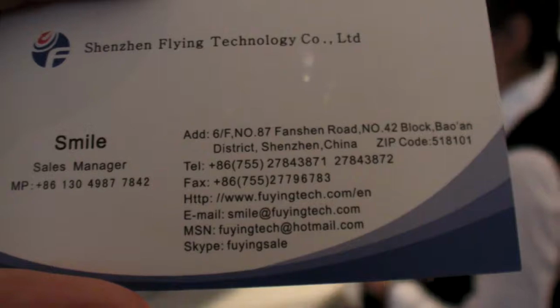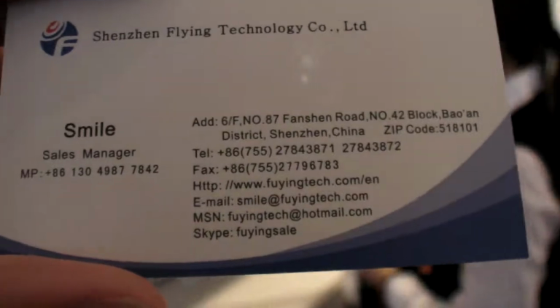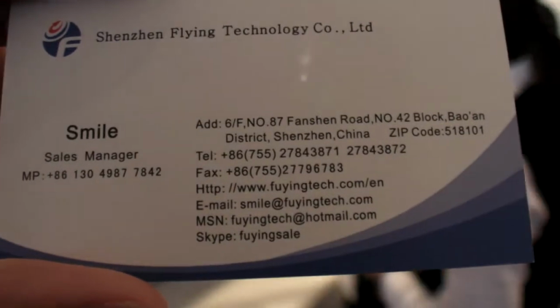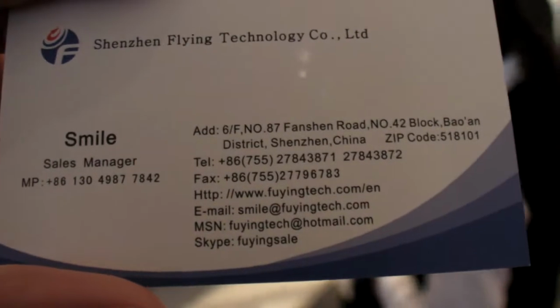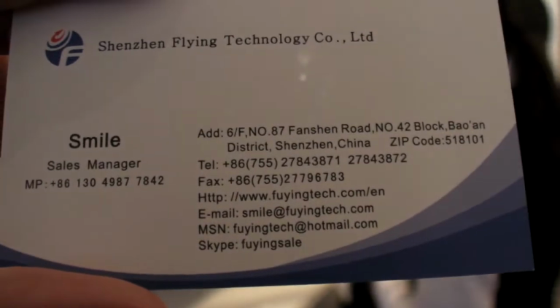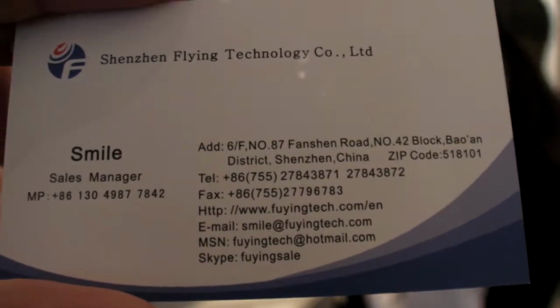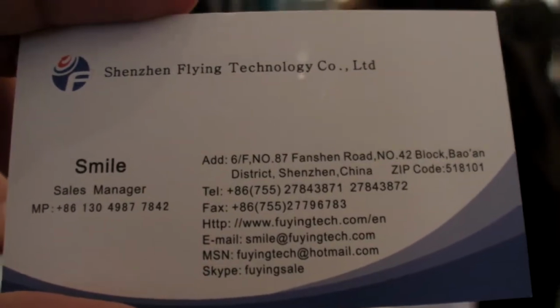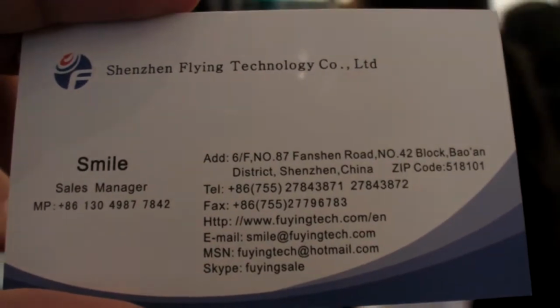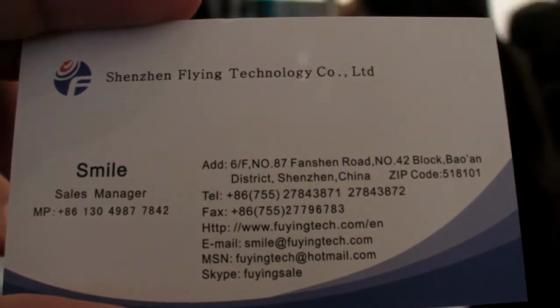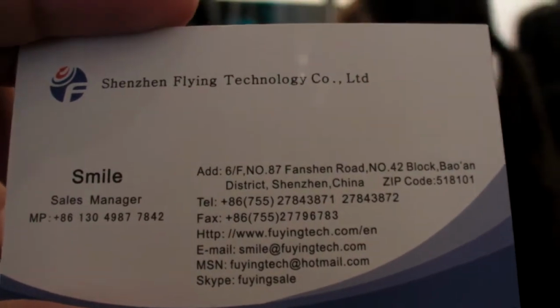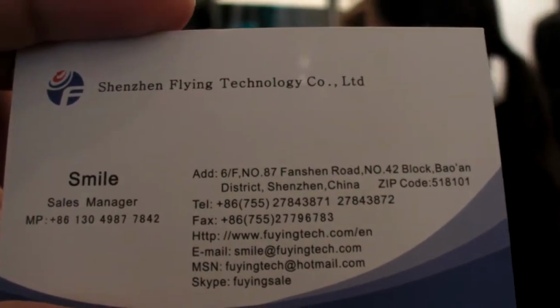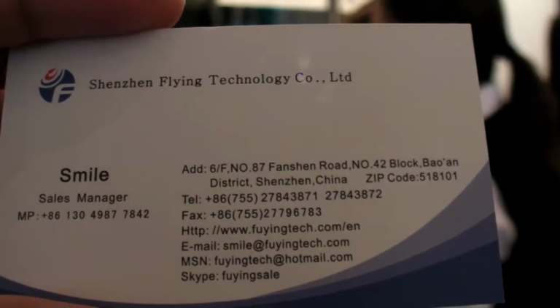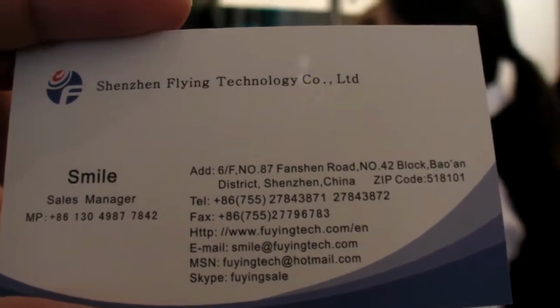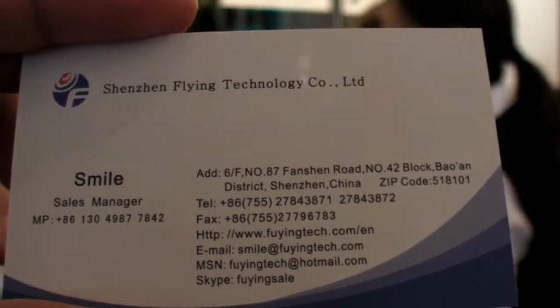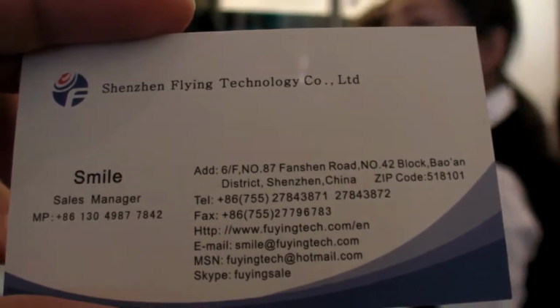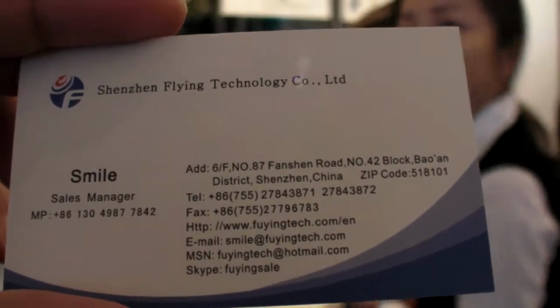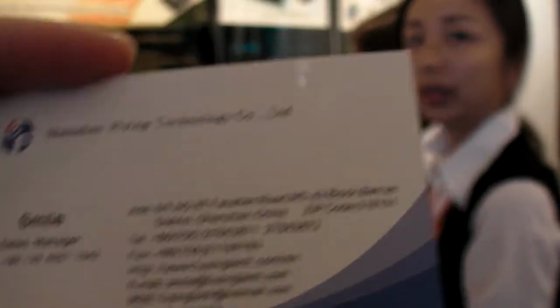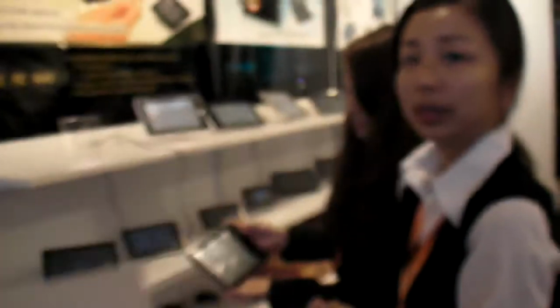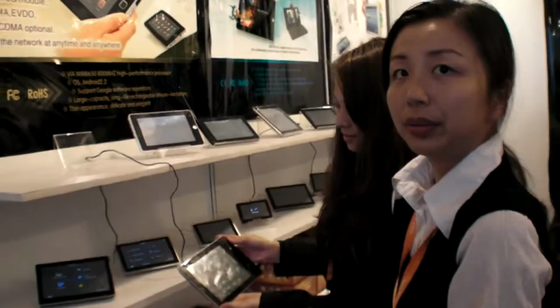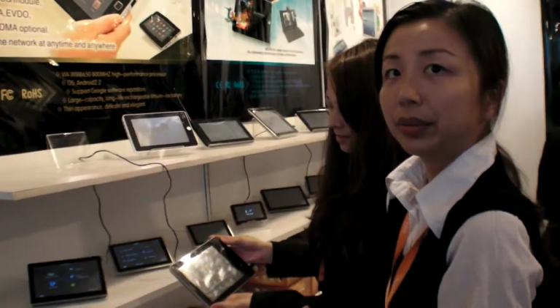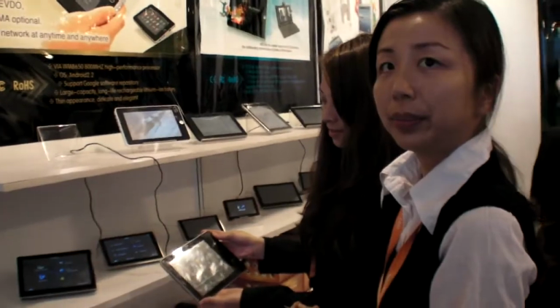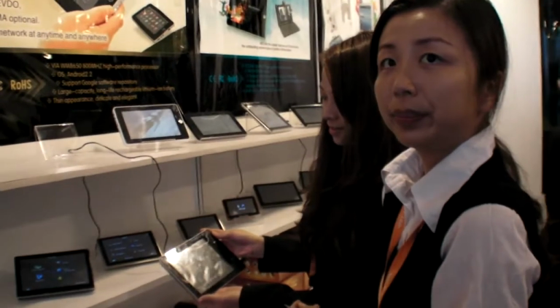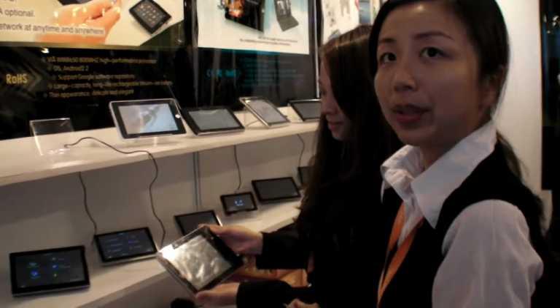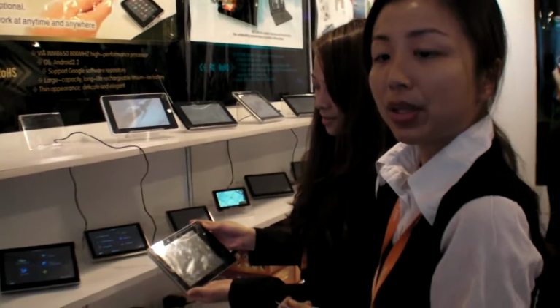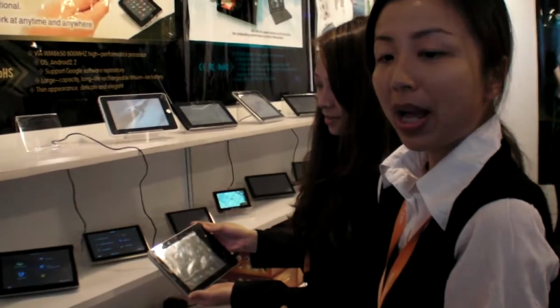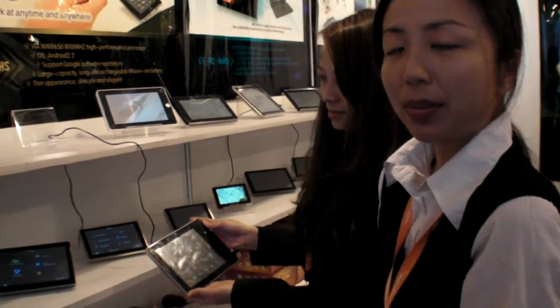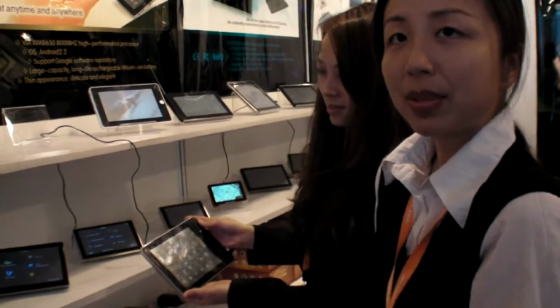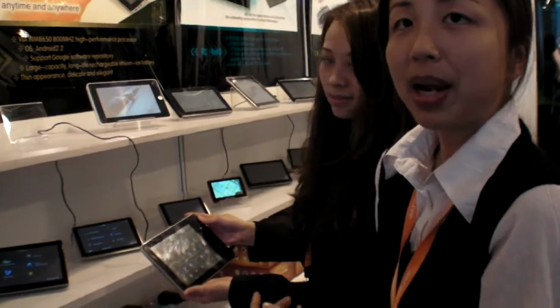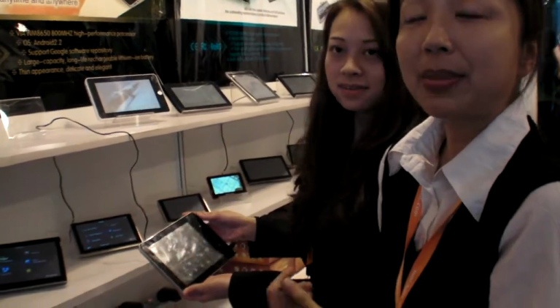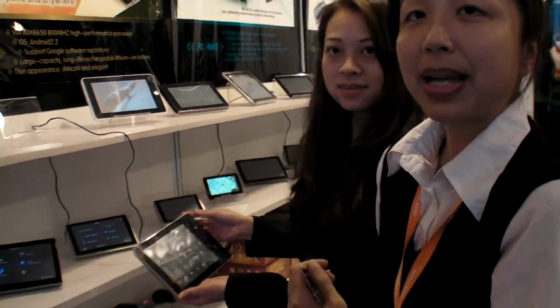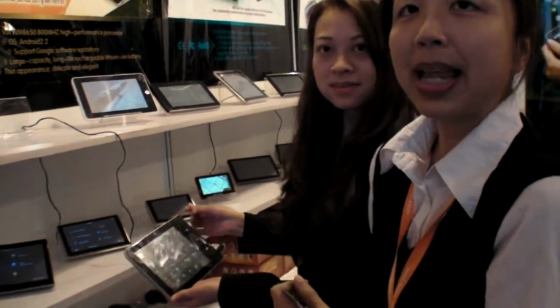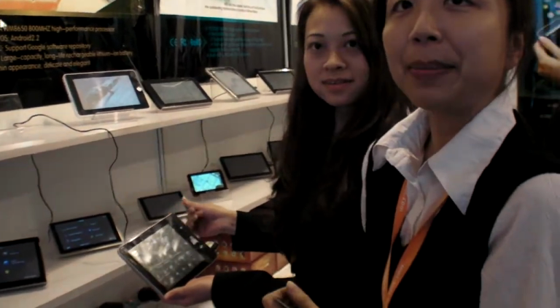We're here at Shenzhen Flying Technology with SMILE. SMILE is my name.